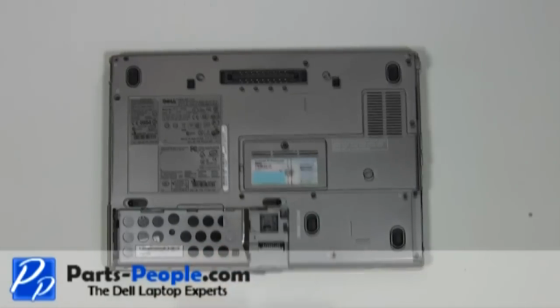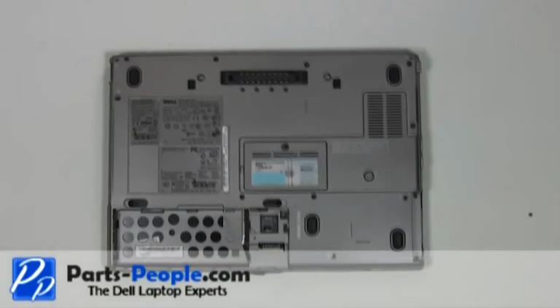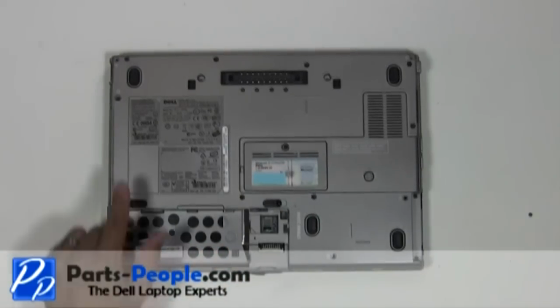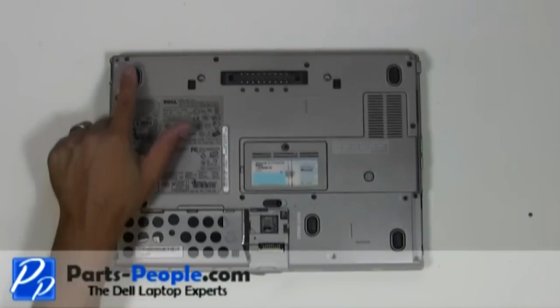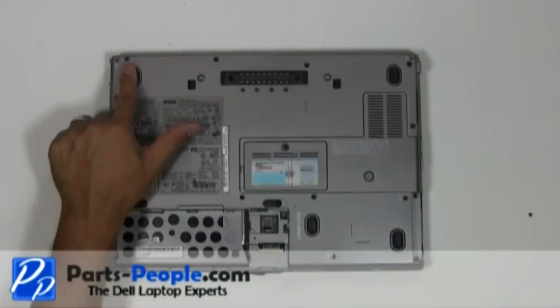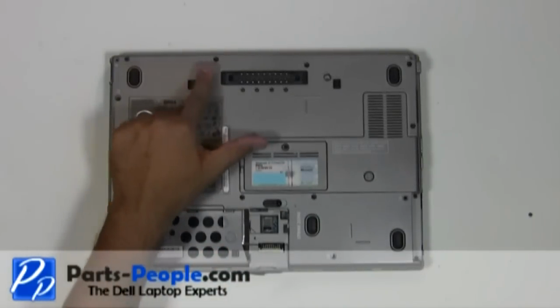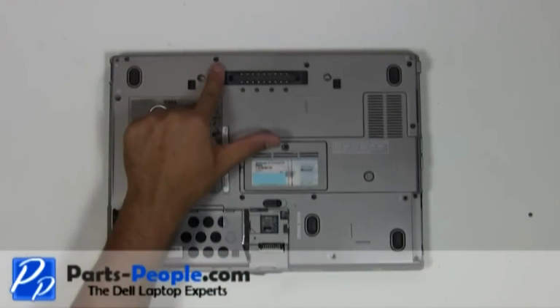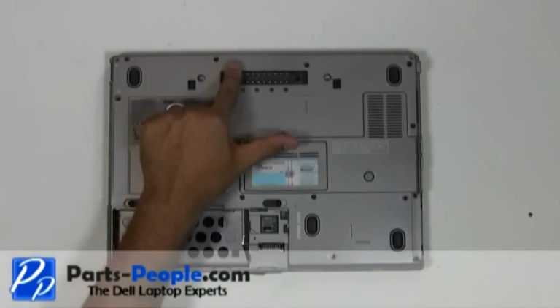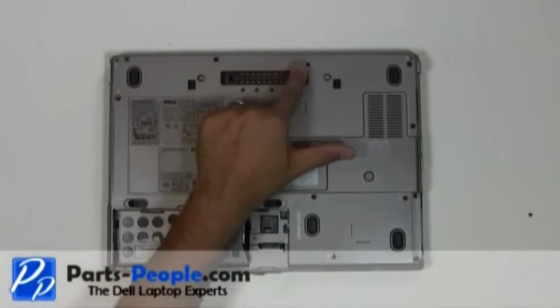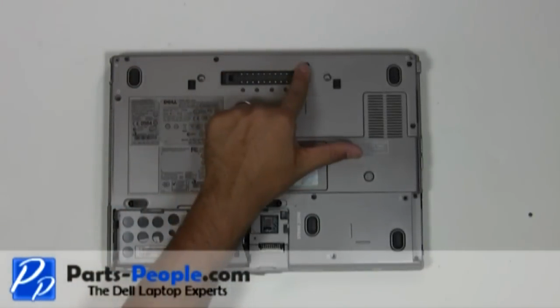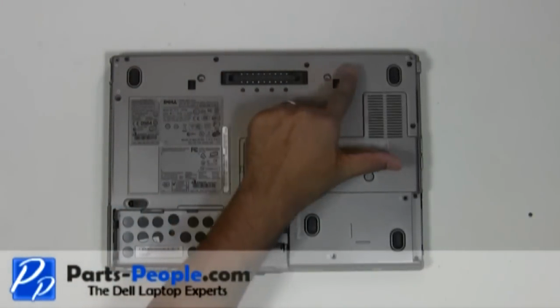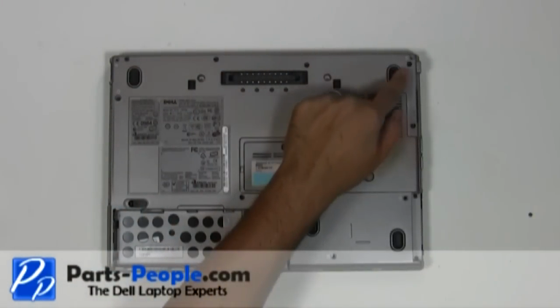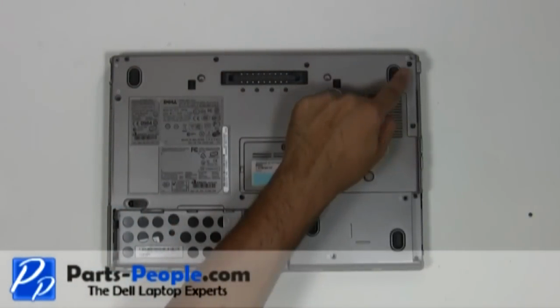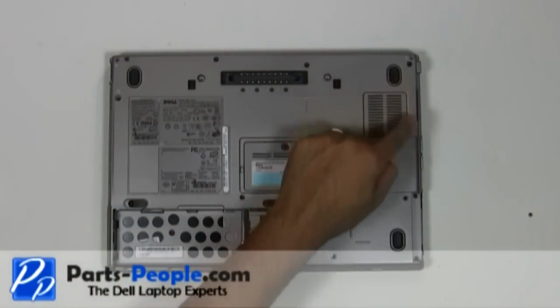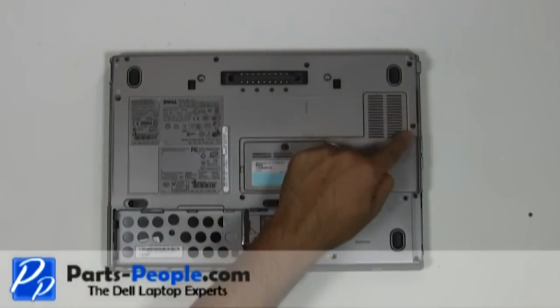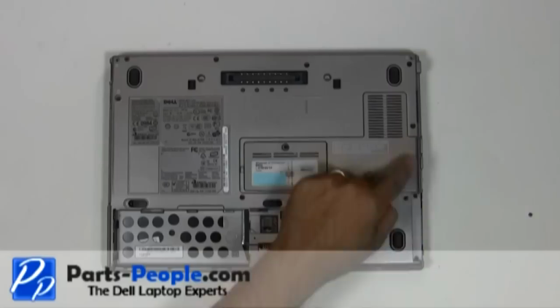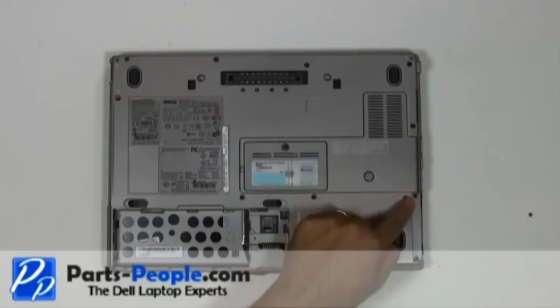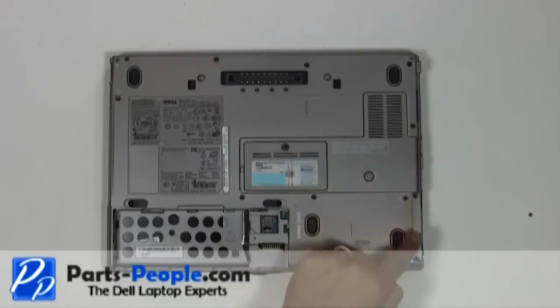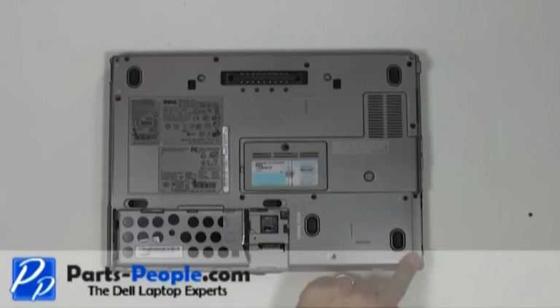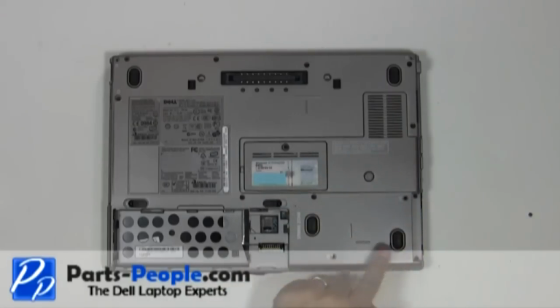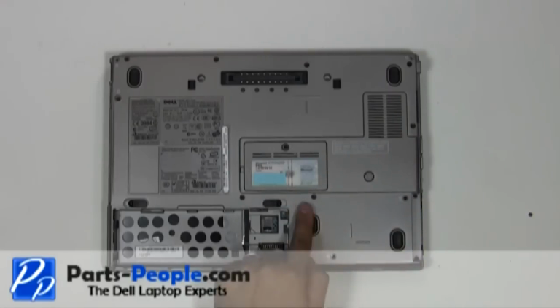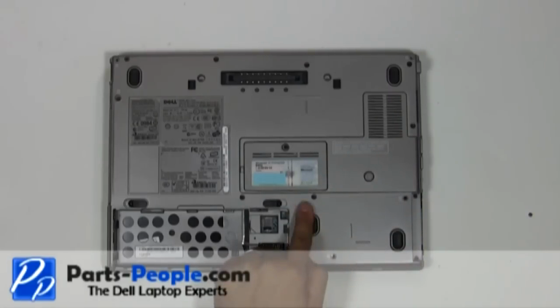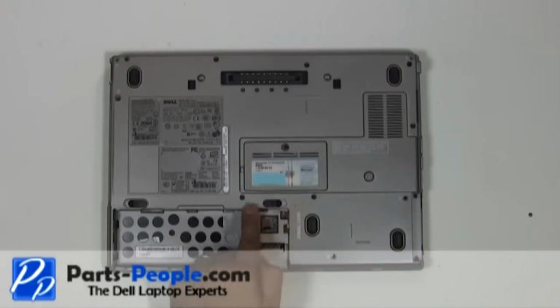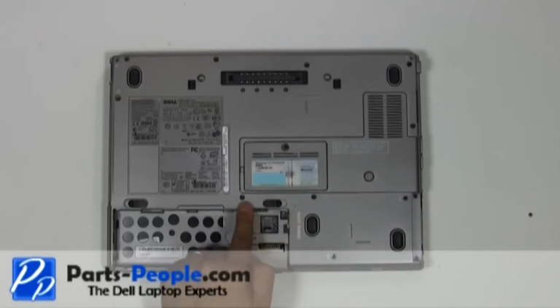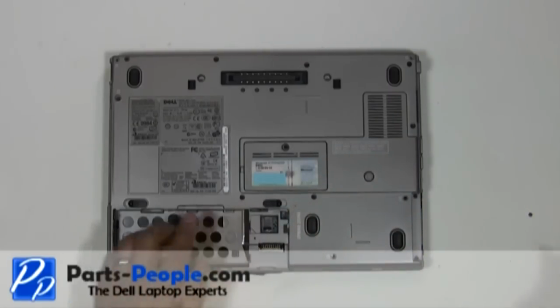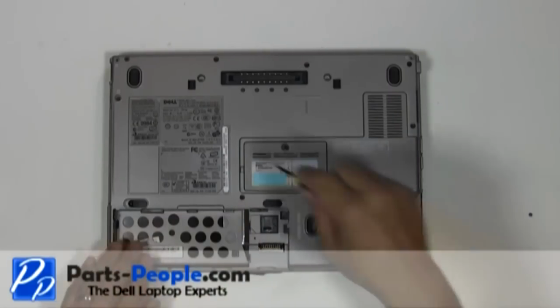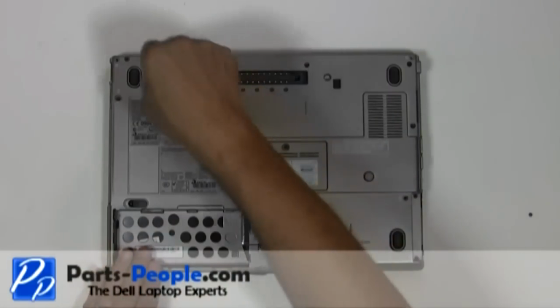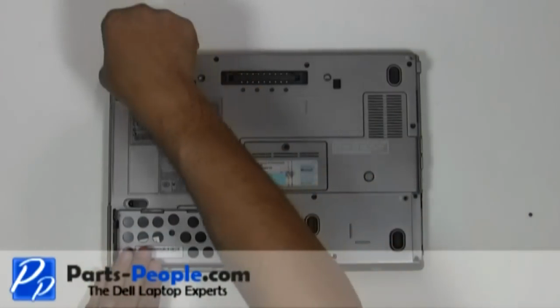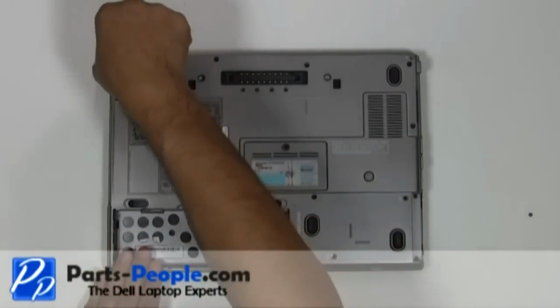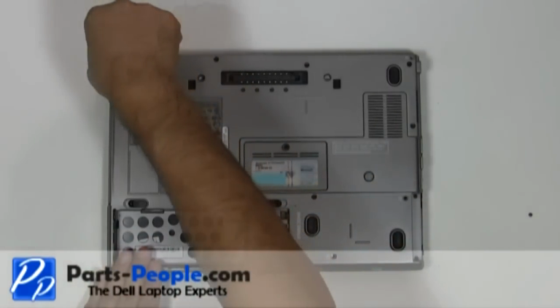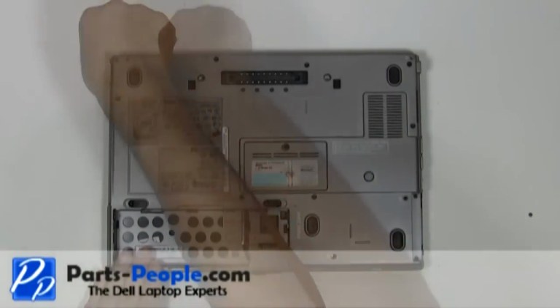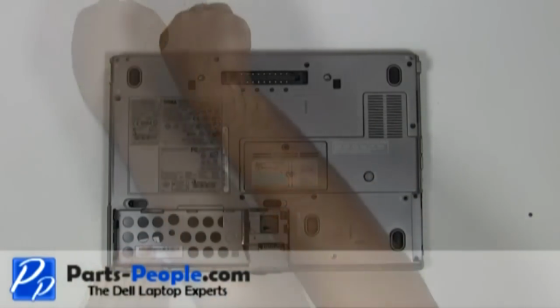Remove the seven base screws that hold the touchpad palm rest to the base assembly and loosen the two non-removable PCI slot screws.